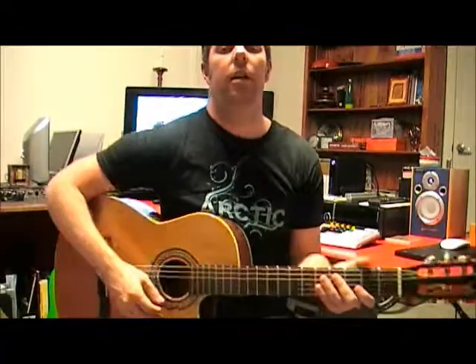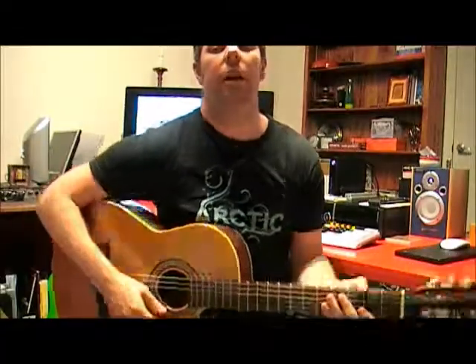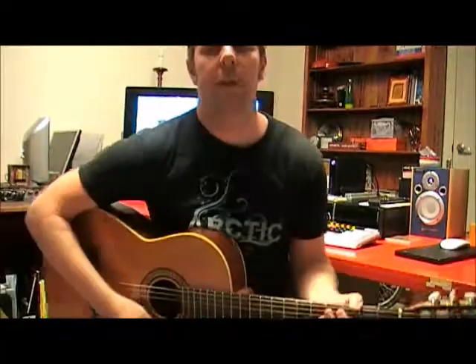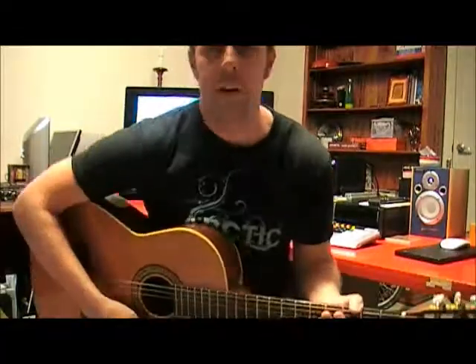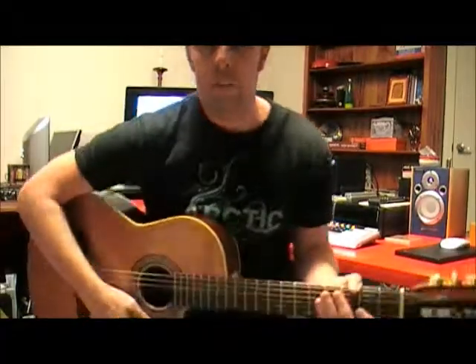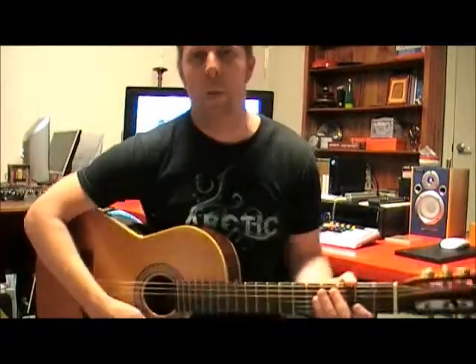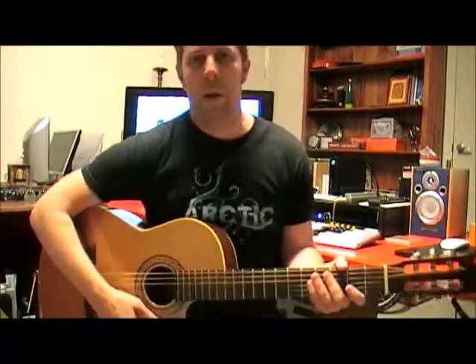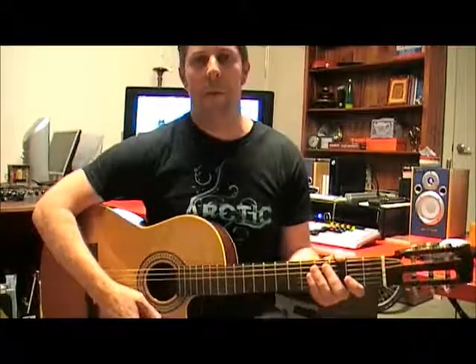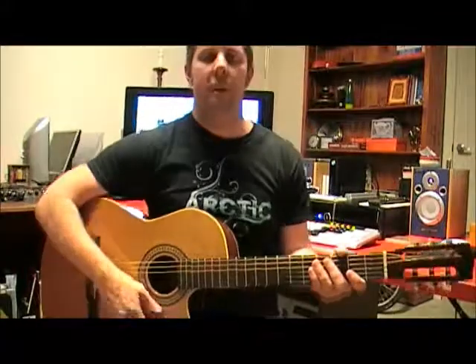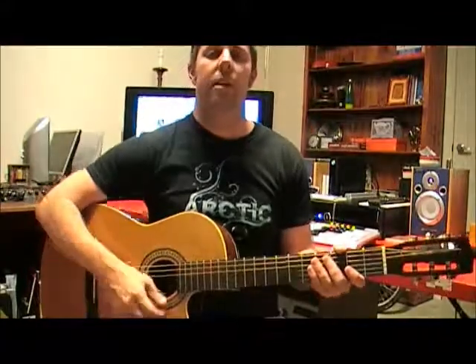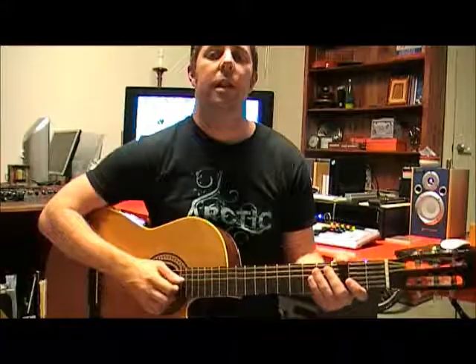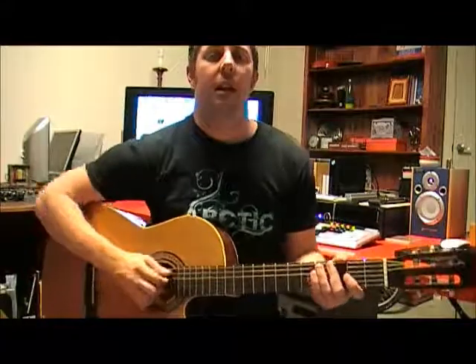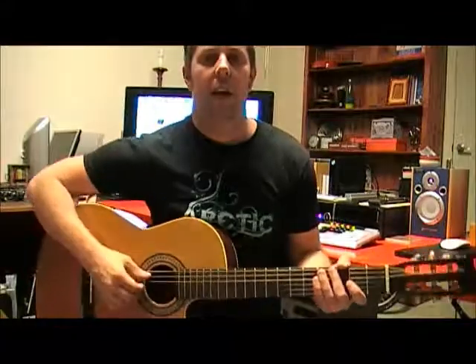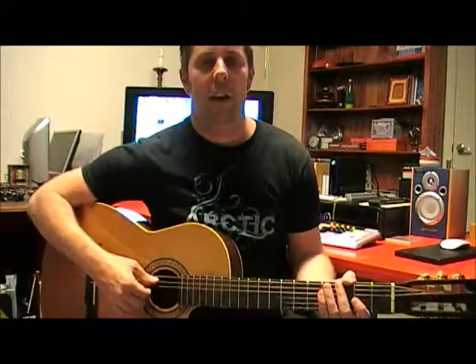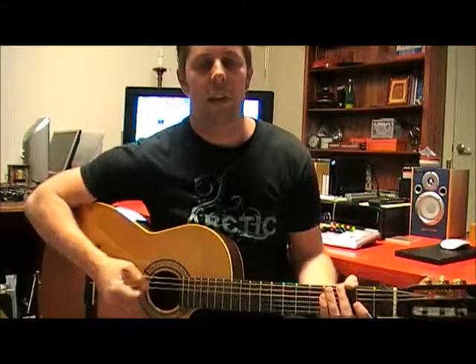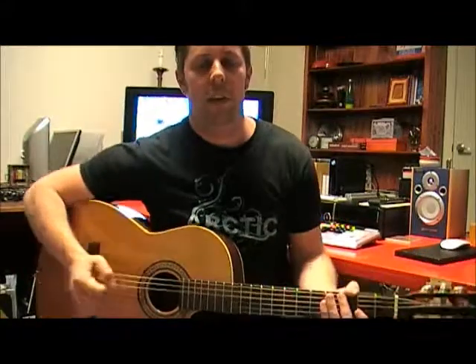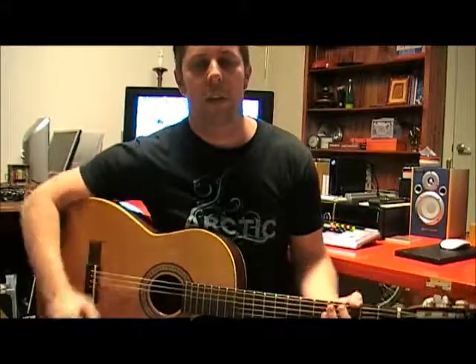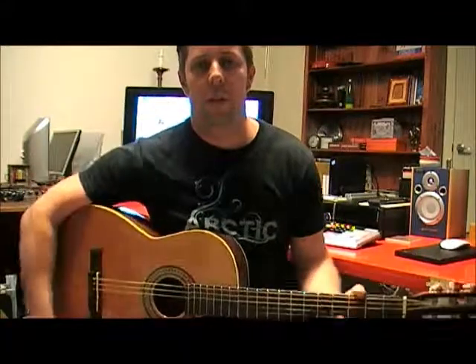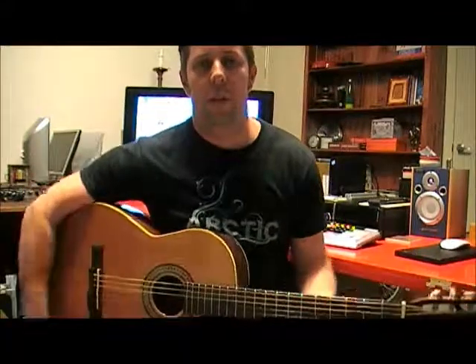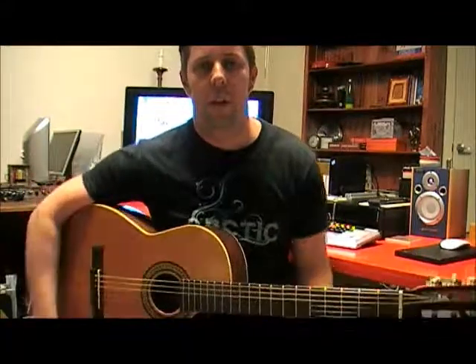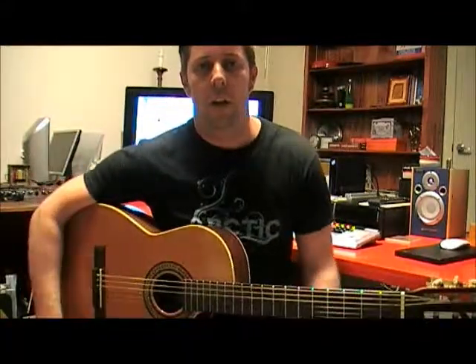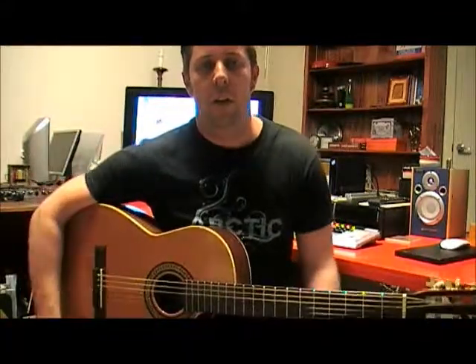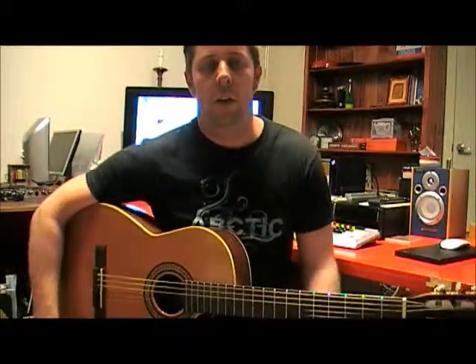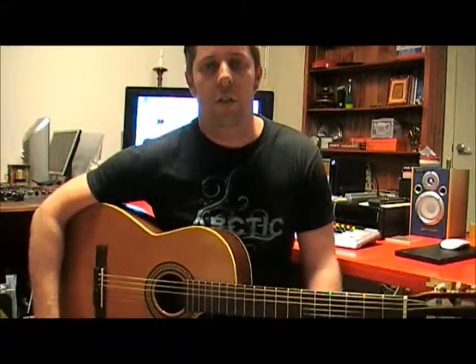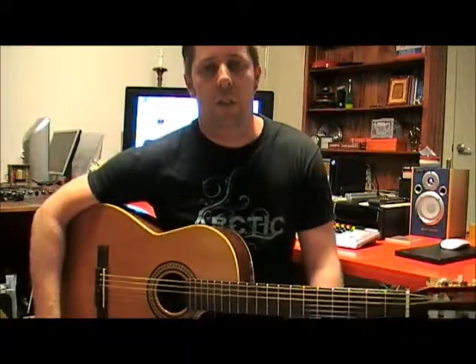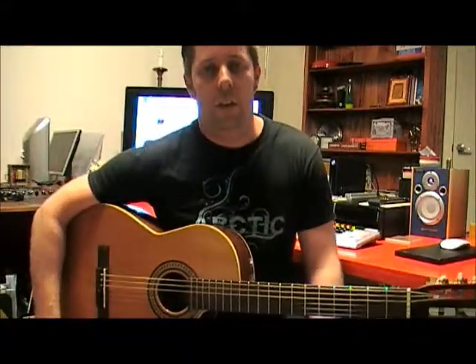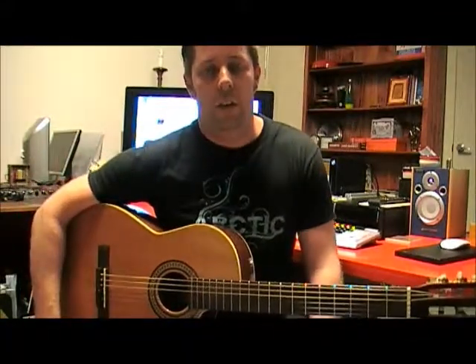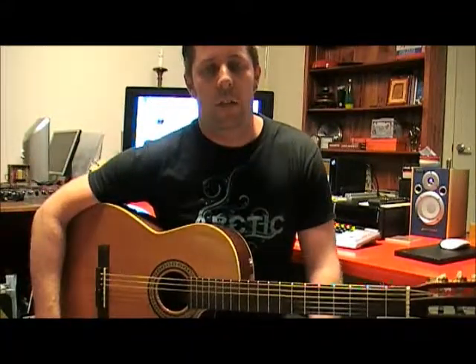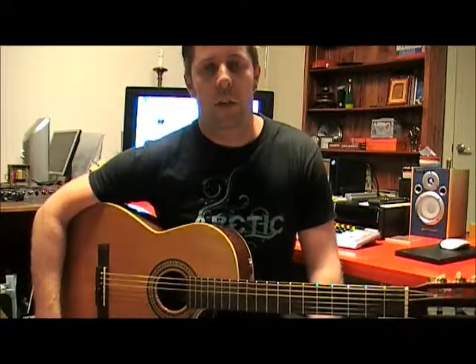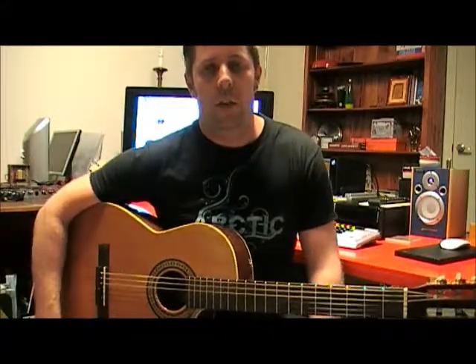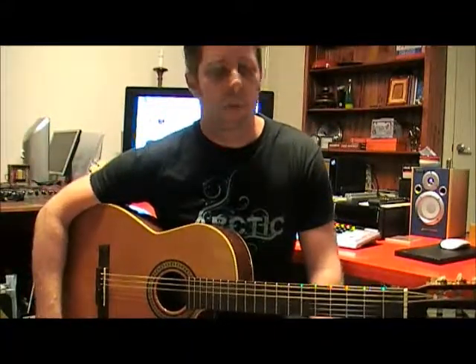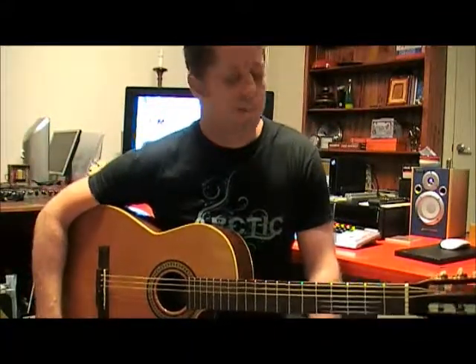Howdy folks, Bill Palmer here again, with another lesson for LearnAcousticGuitar.com.